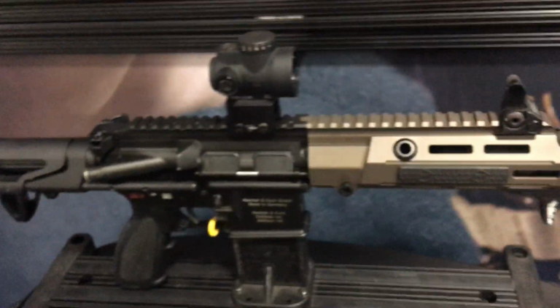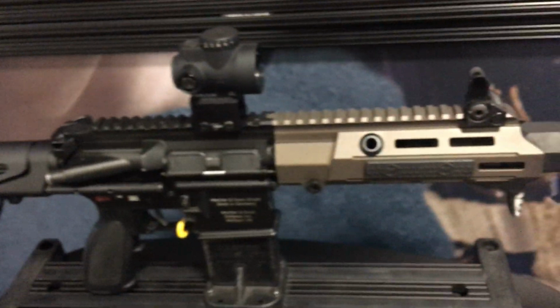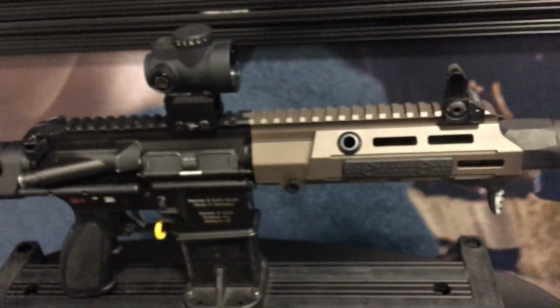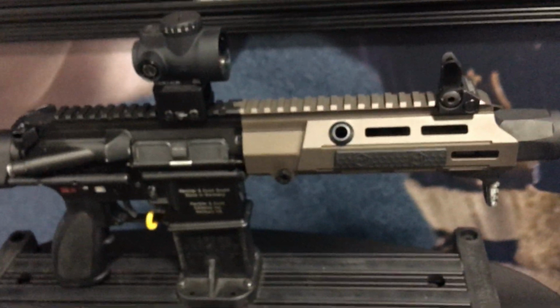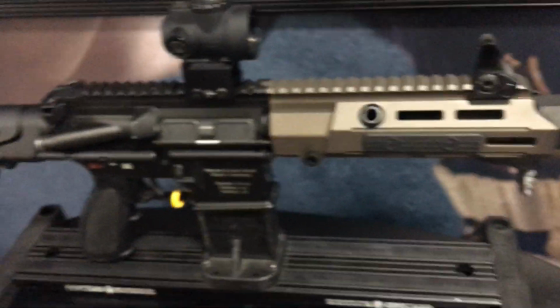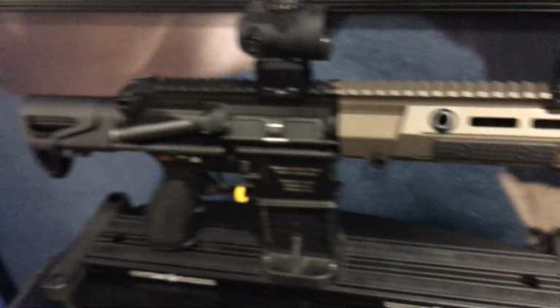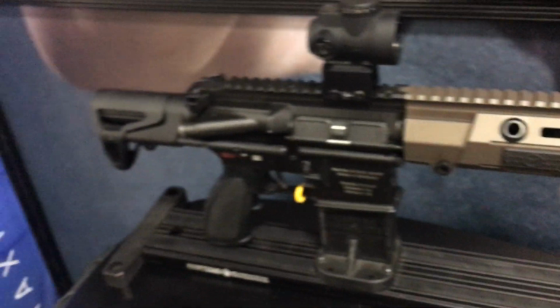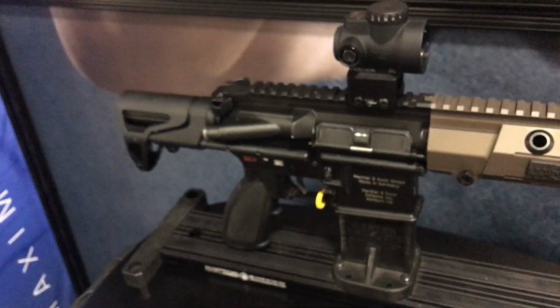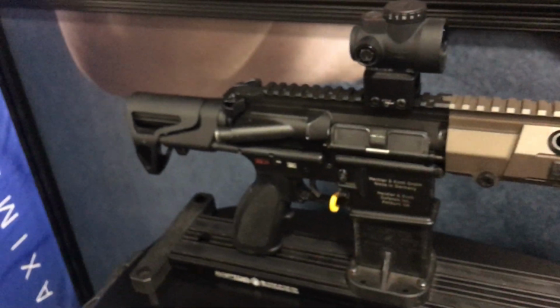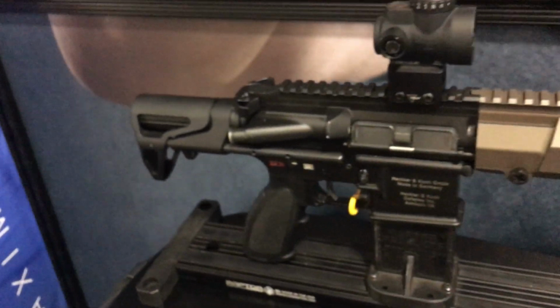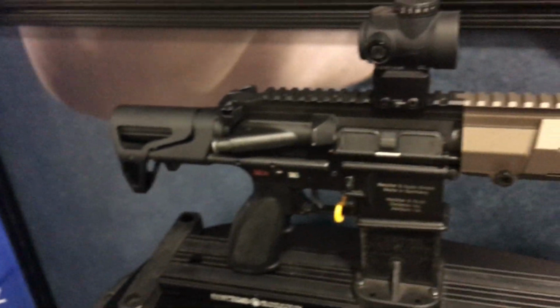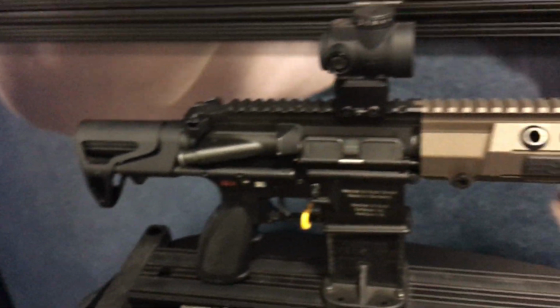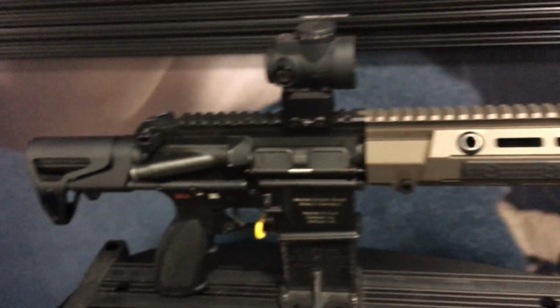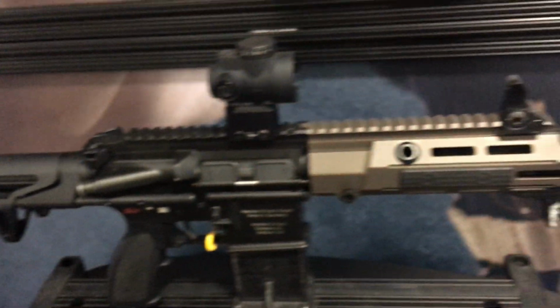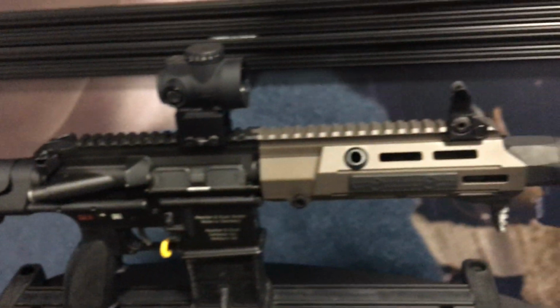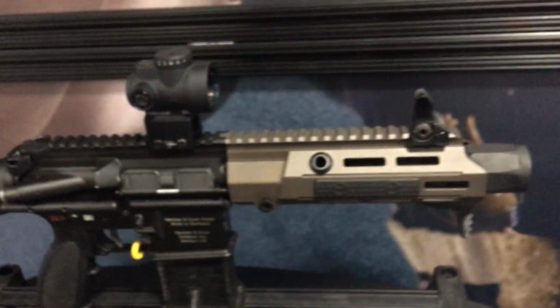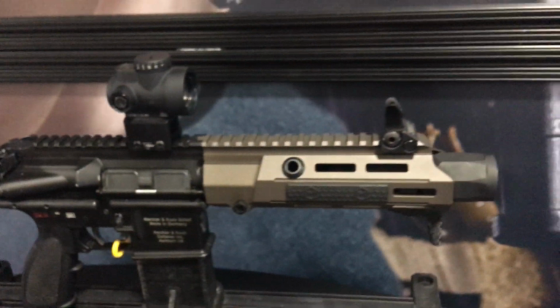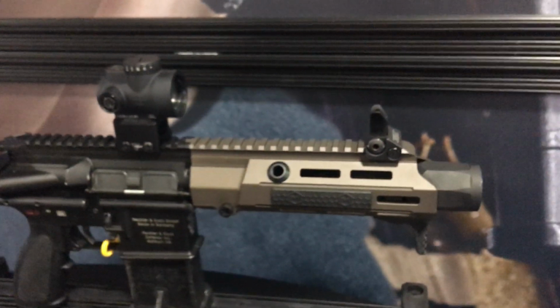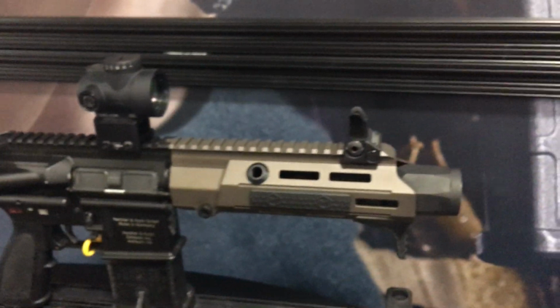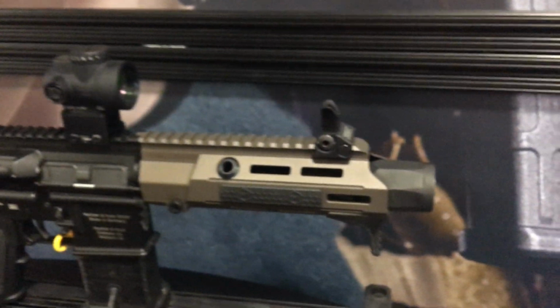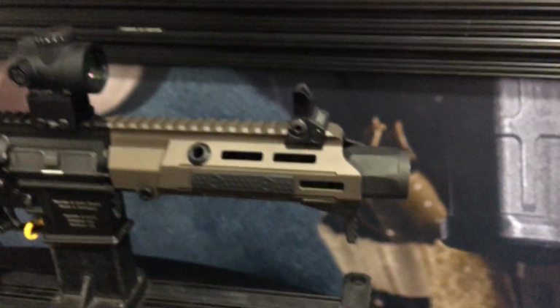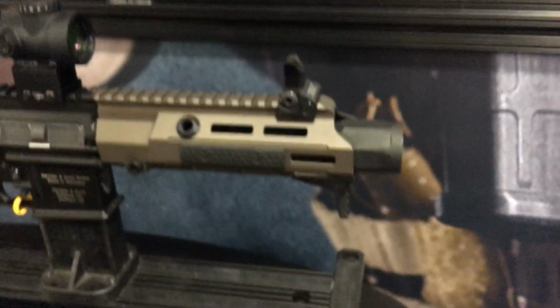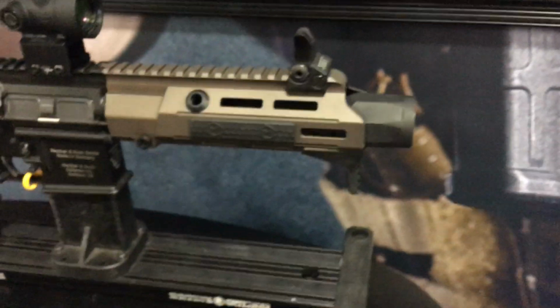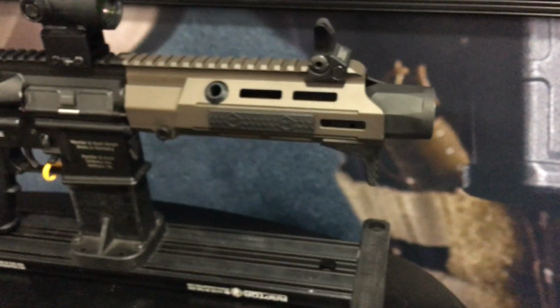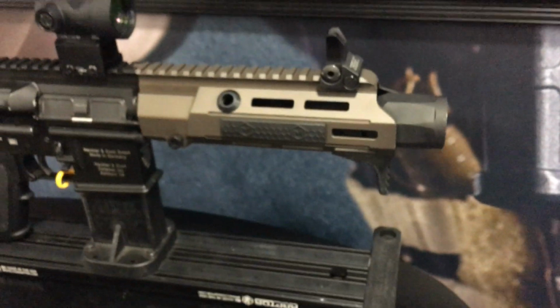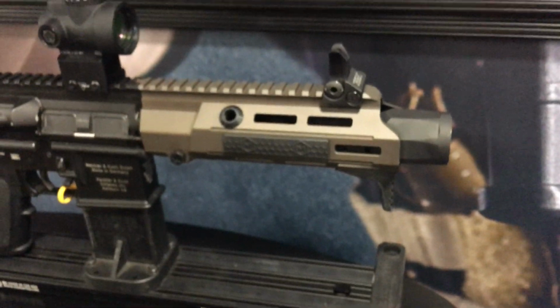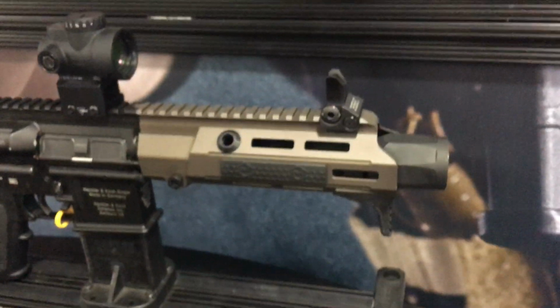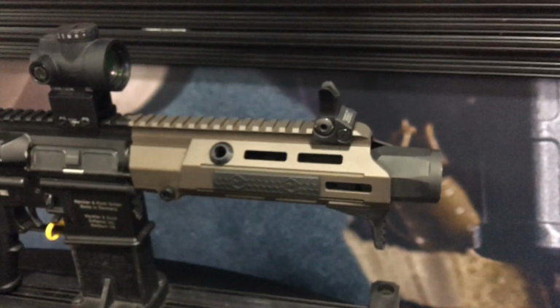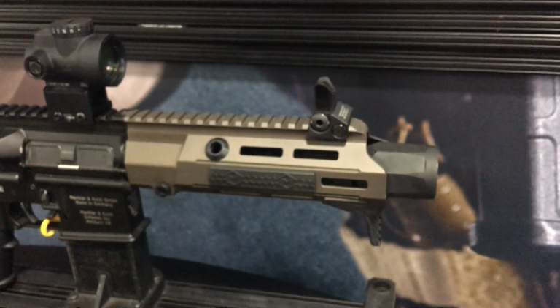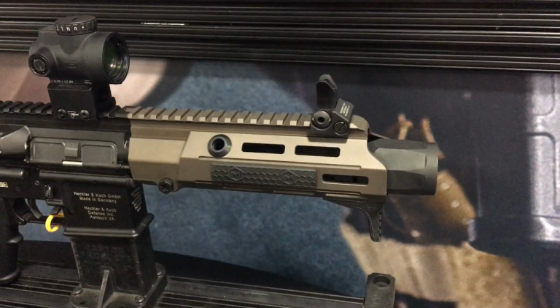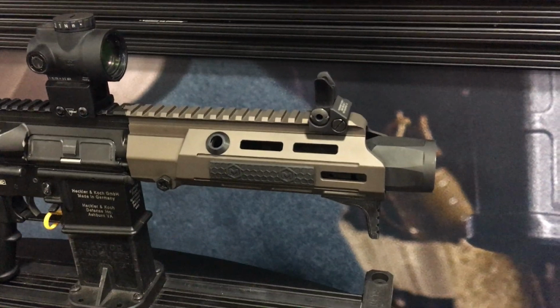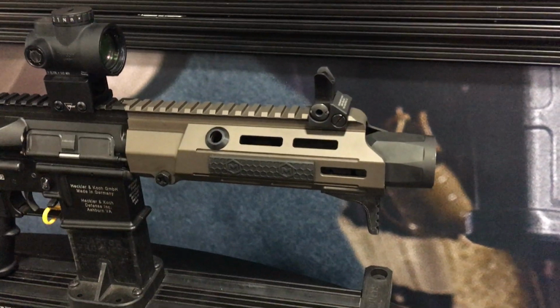416s are very prevalent overseas. In the United States, they're about to become a lot more popular. And Maxim's getting ready for that.